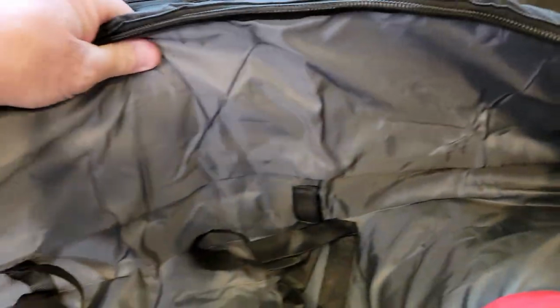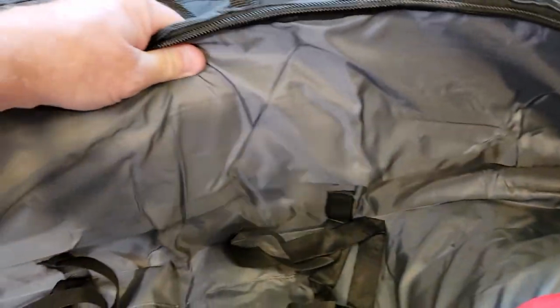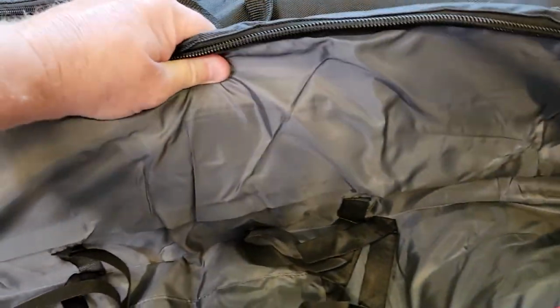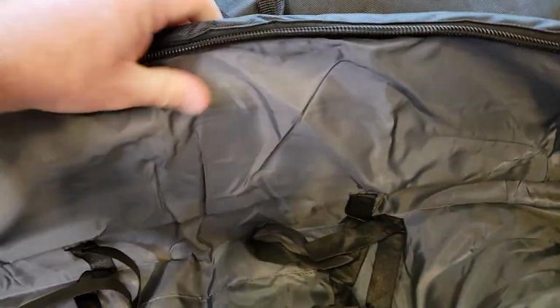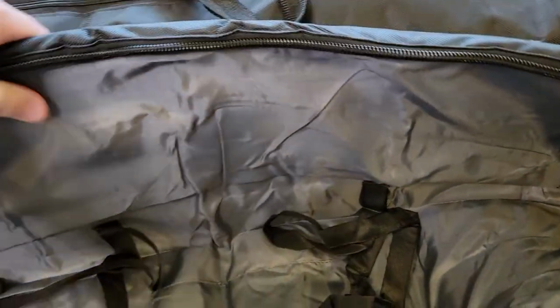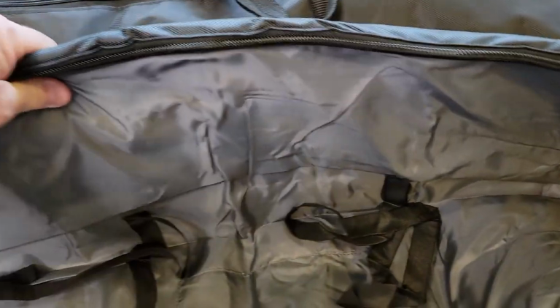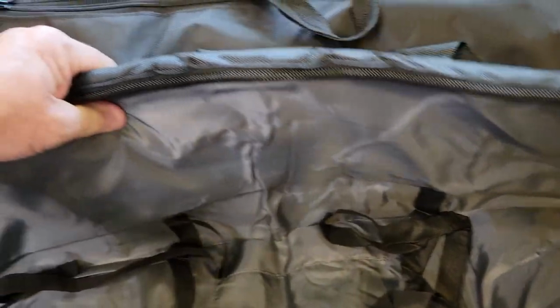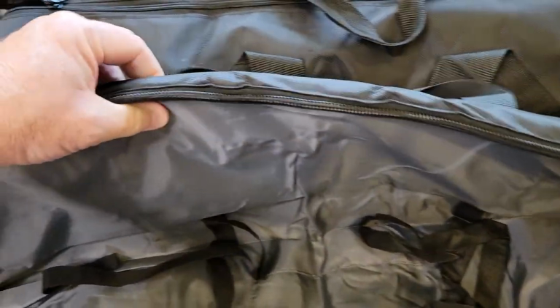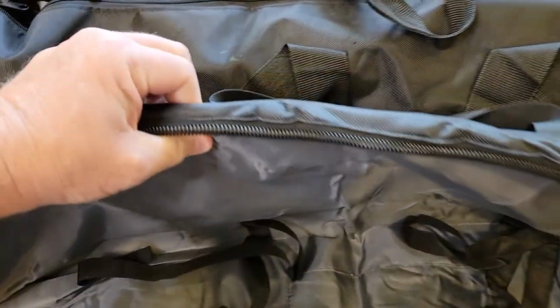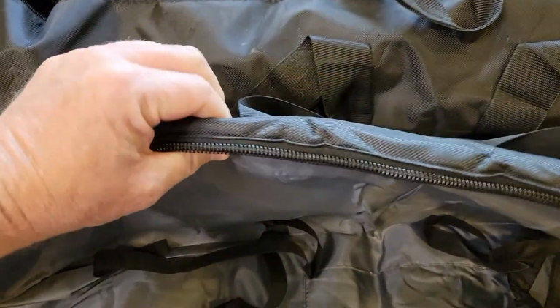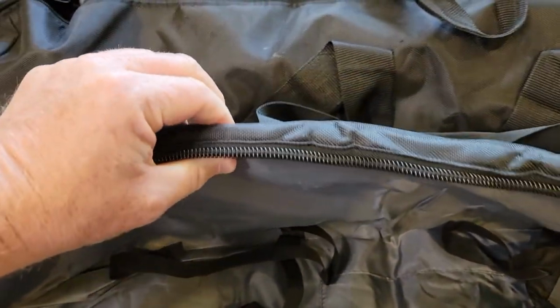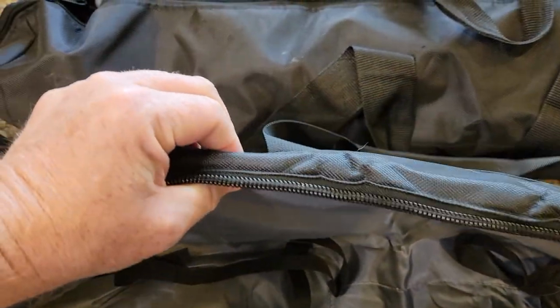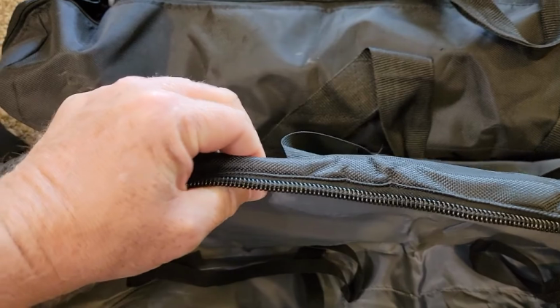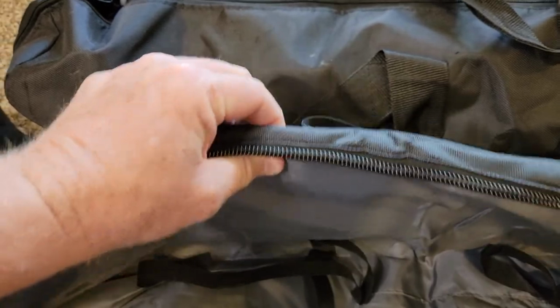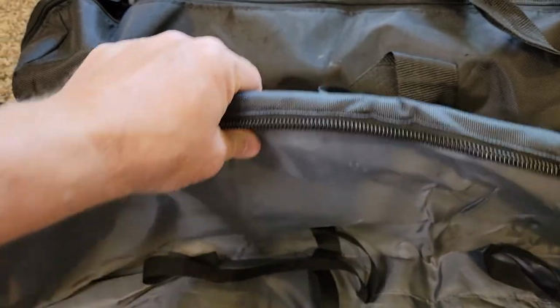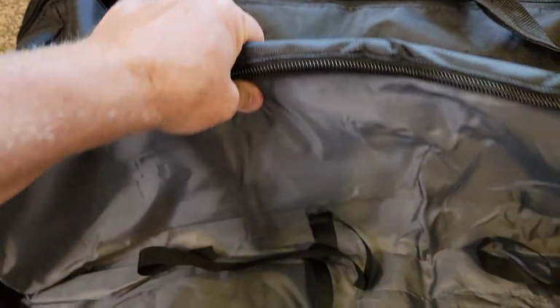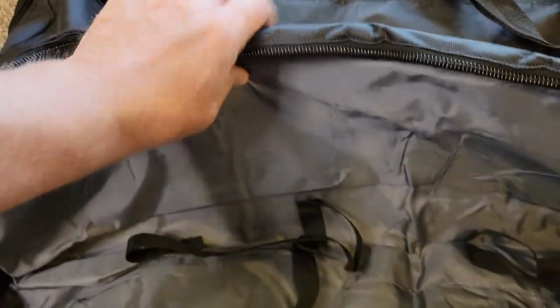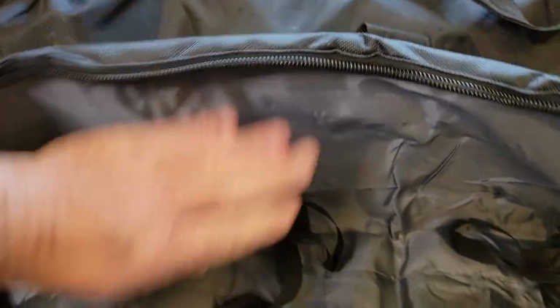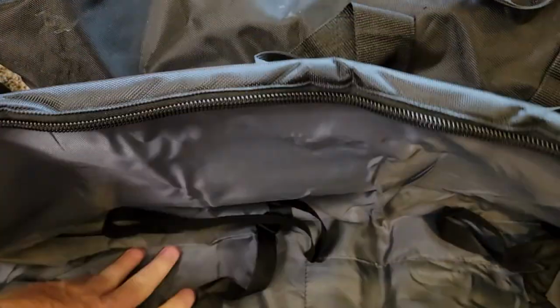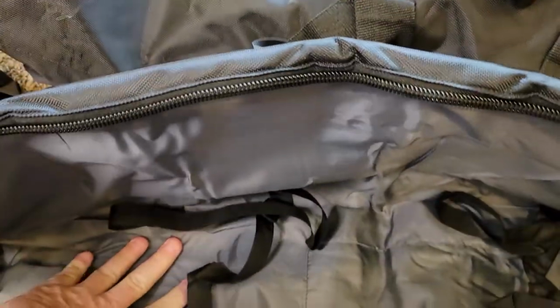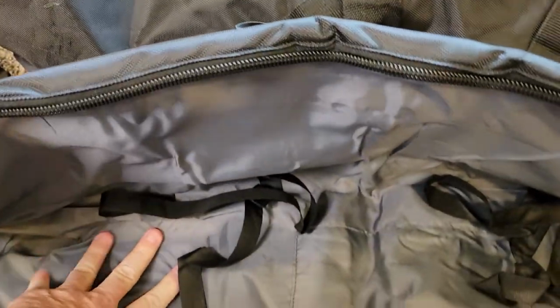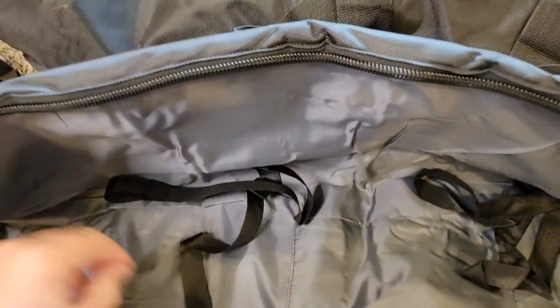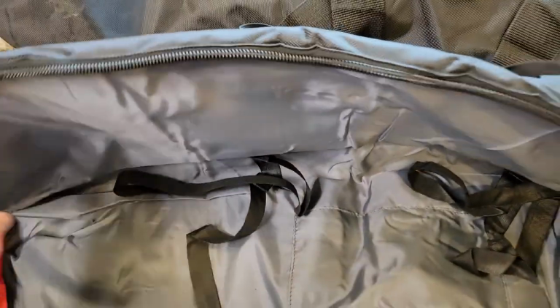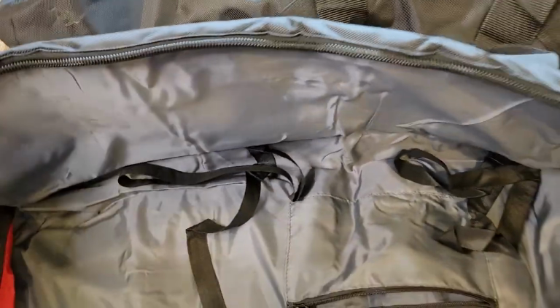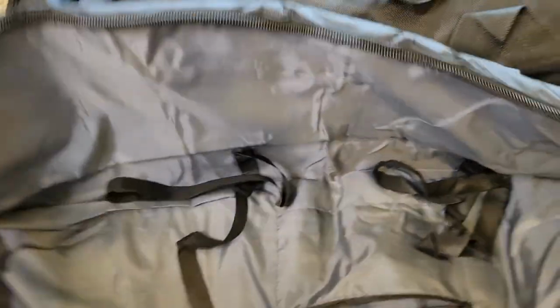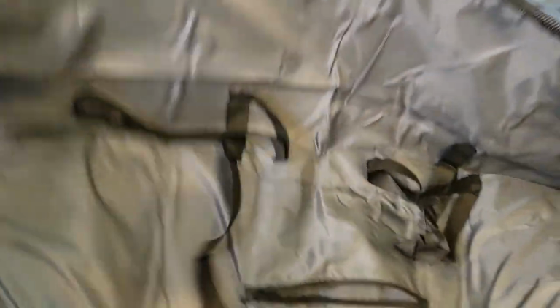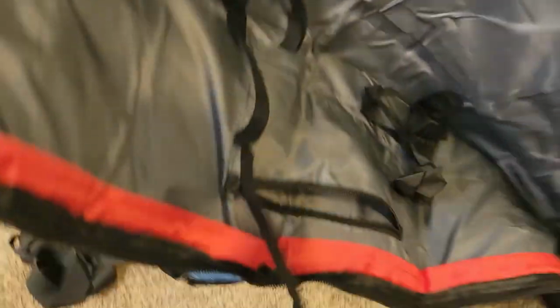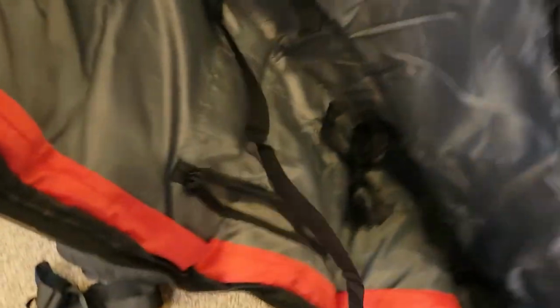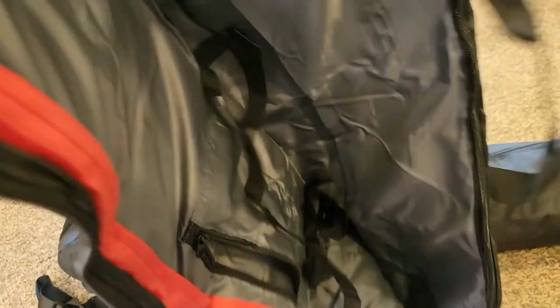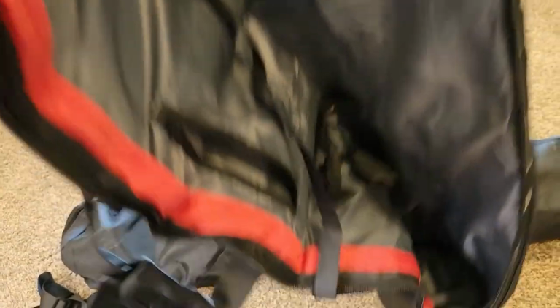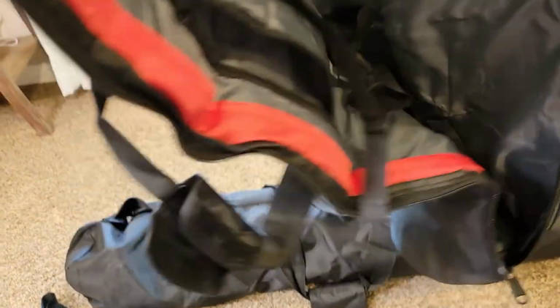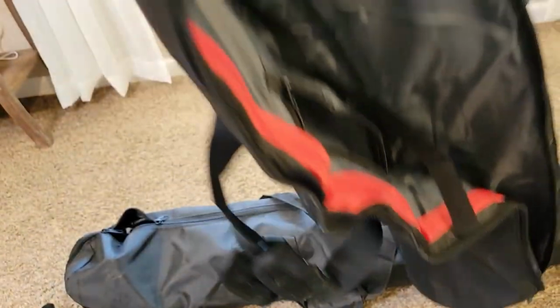I can tell right away this thing has a lot of padding, and it's not super heavy.